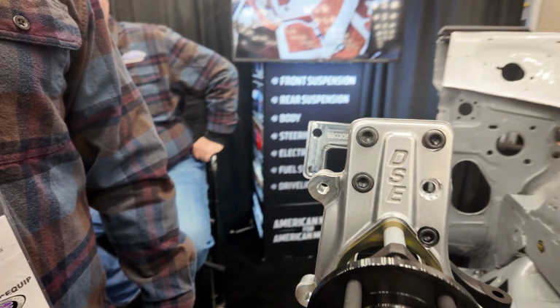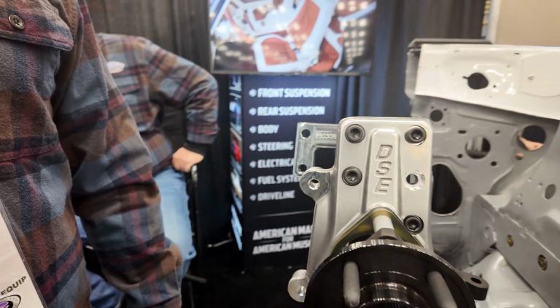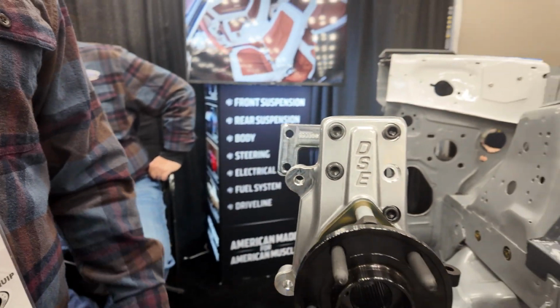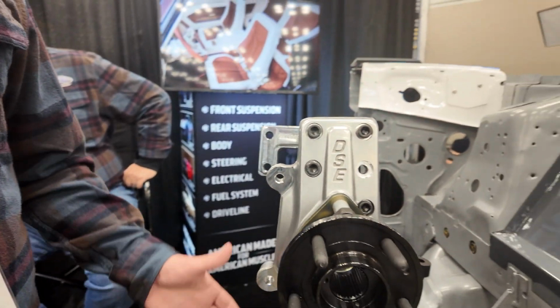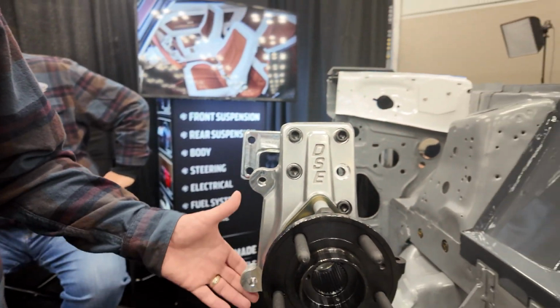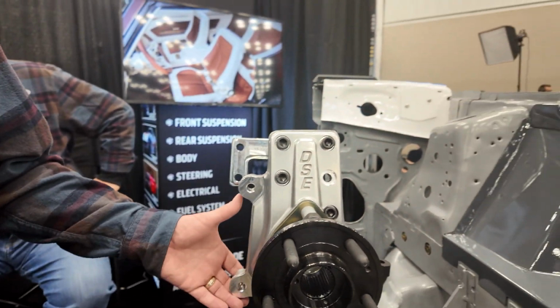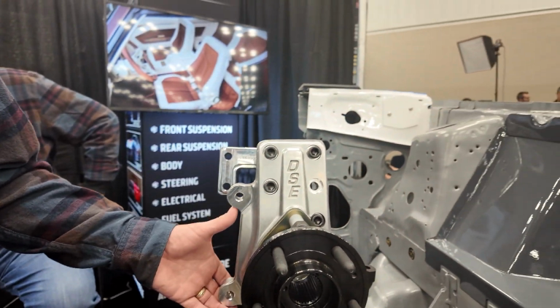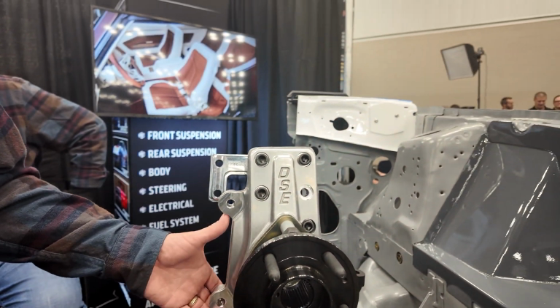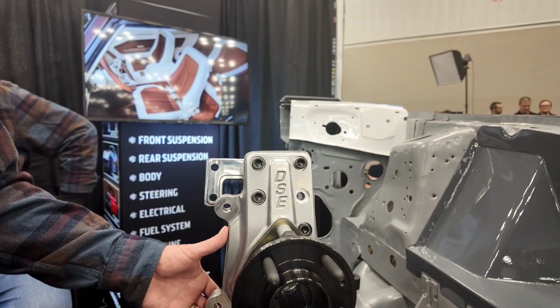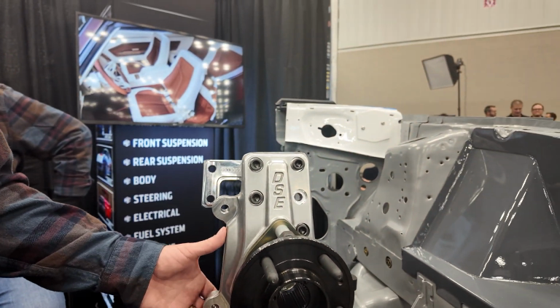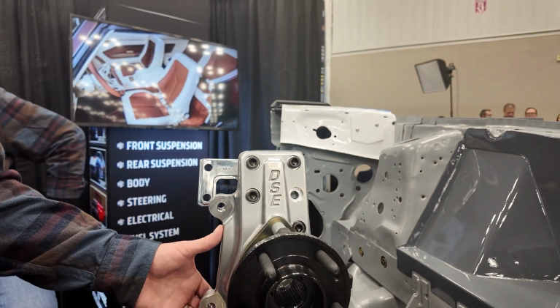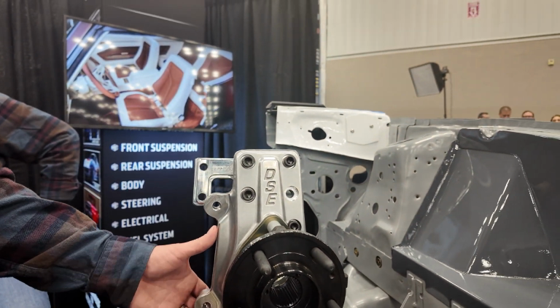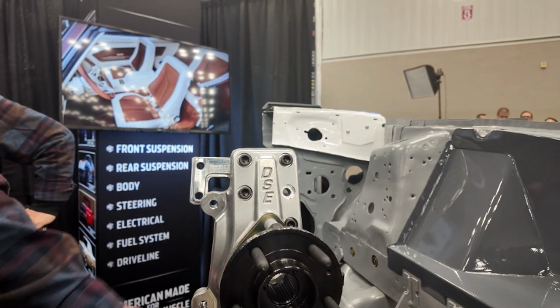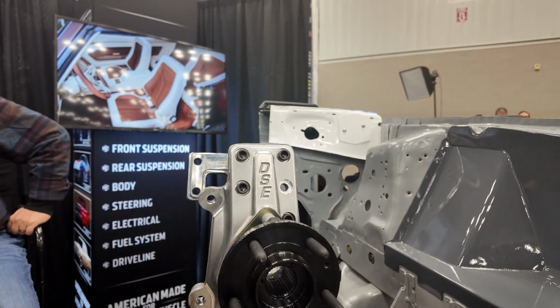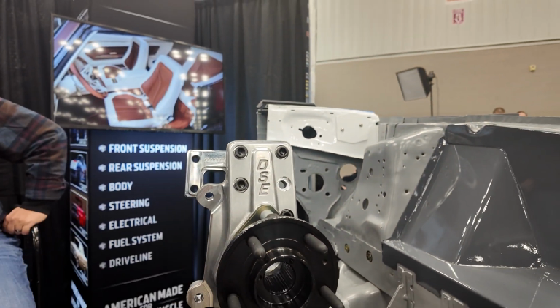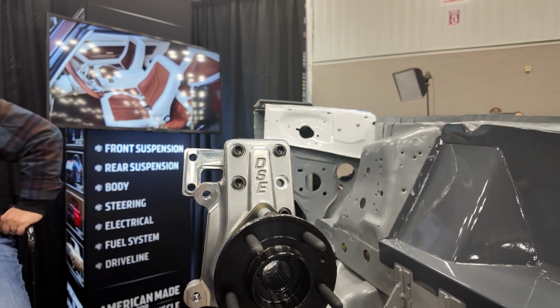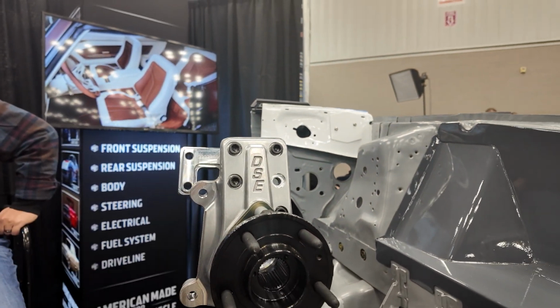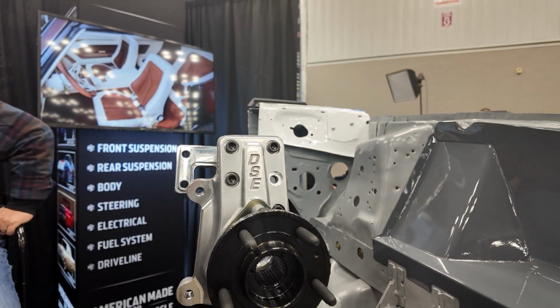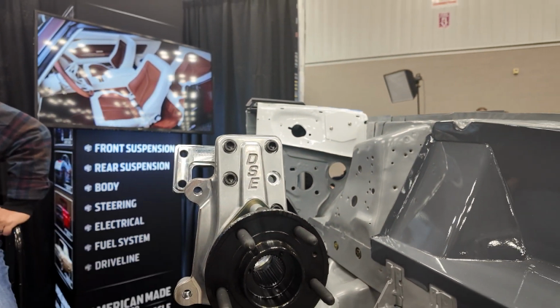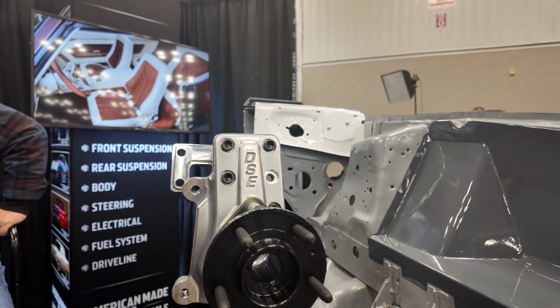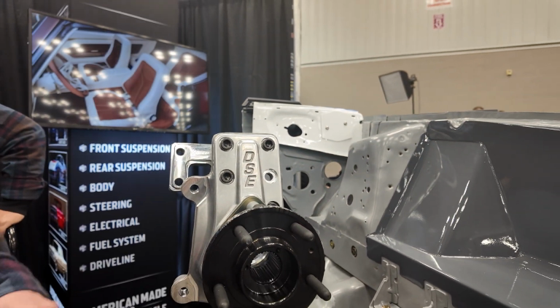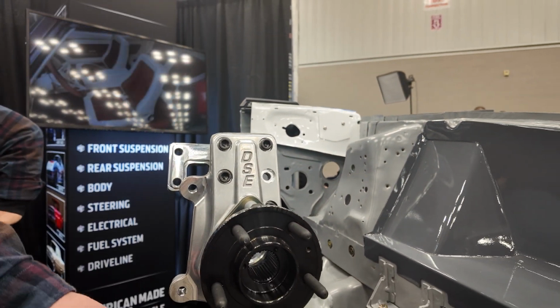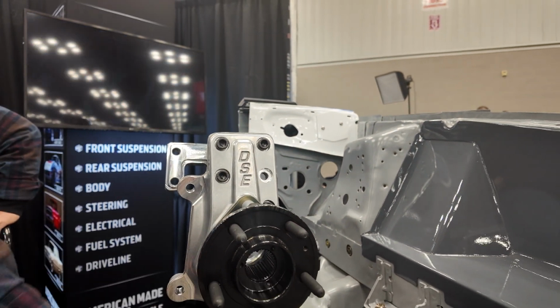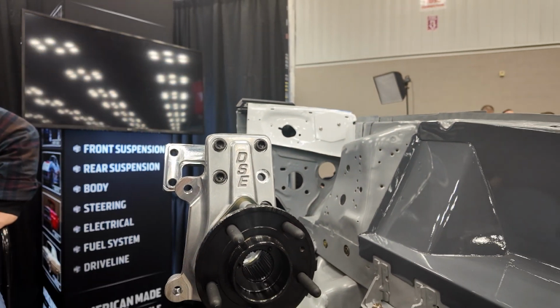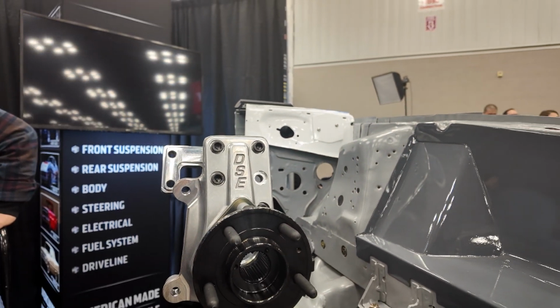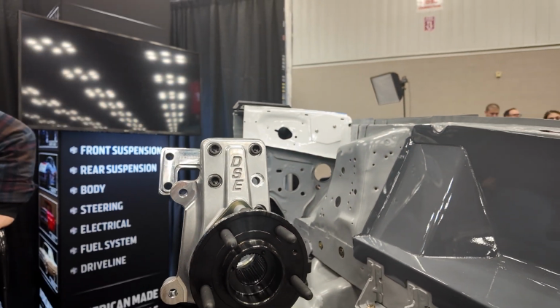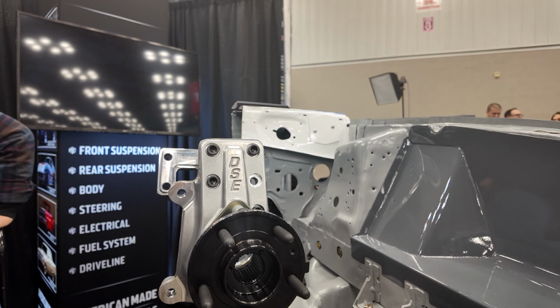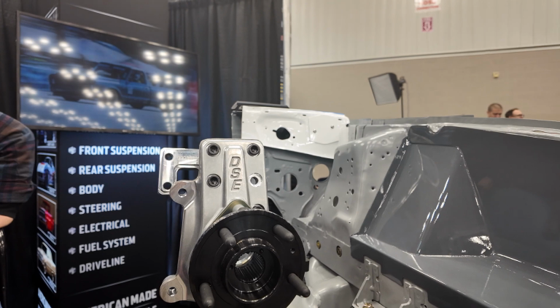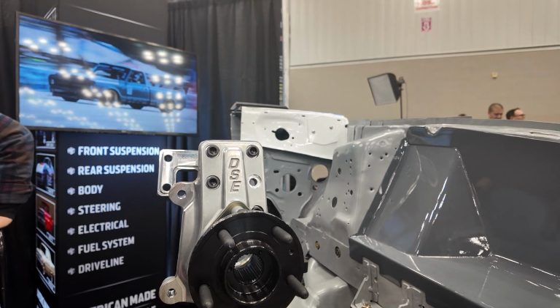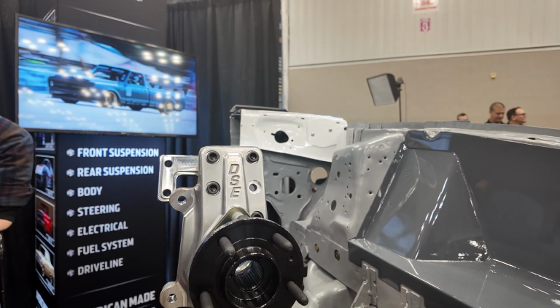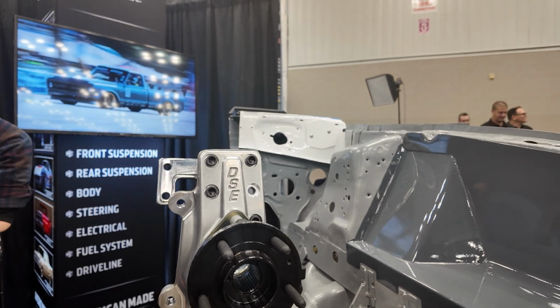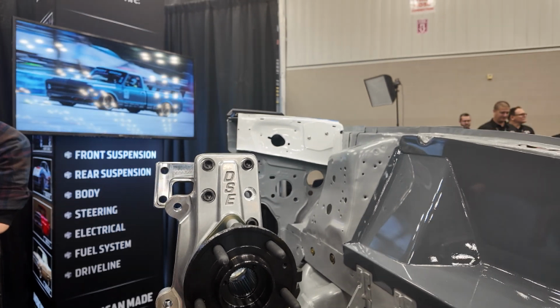Once again, forged aluminum upright. We do all the machining in-house, everything's made in America.